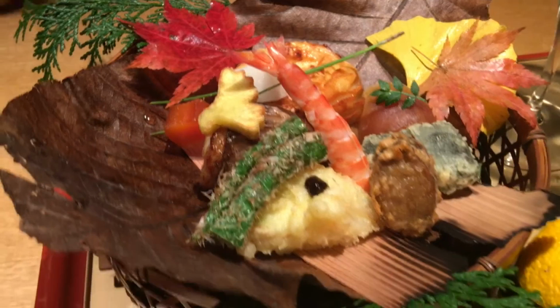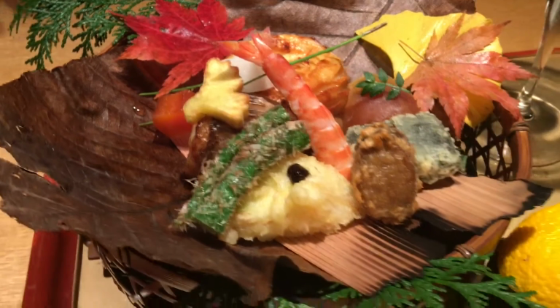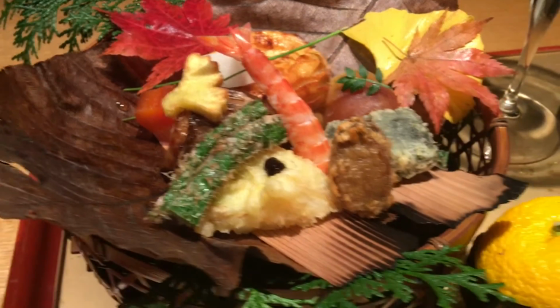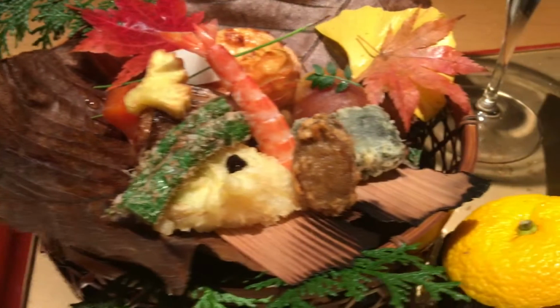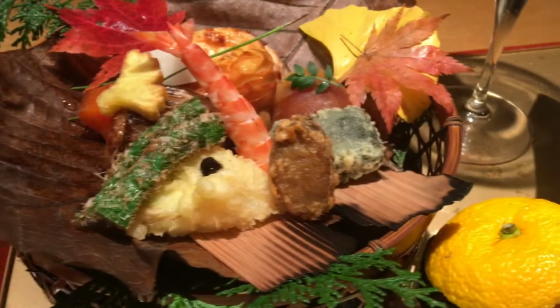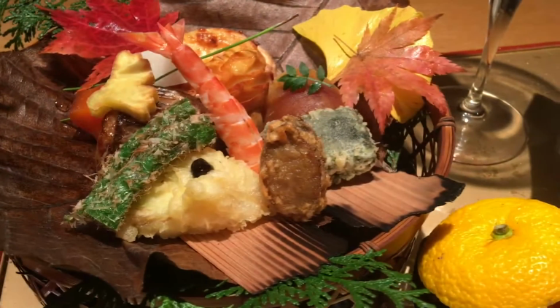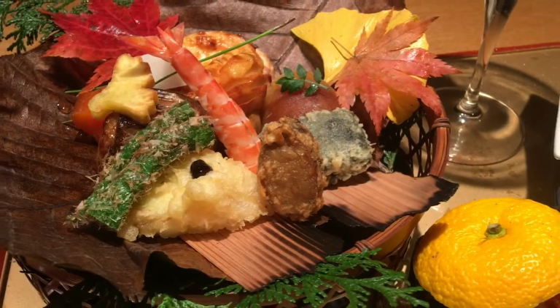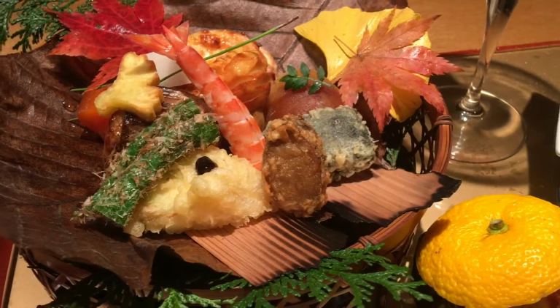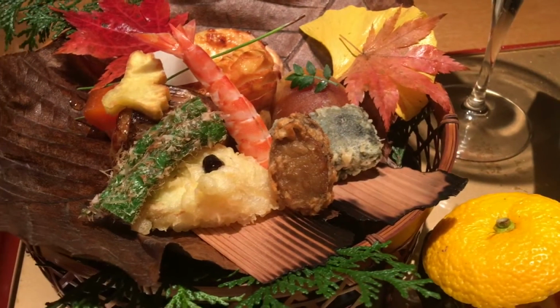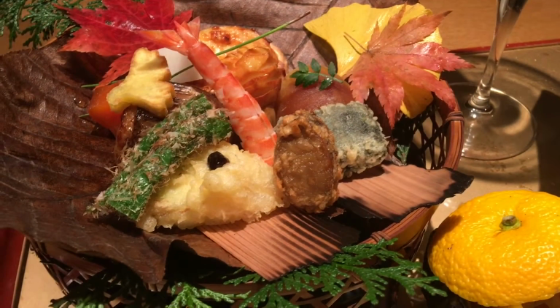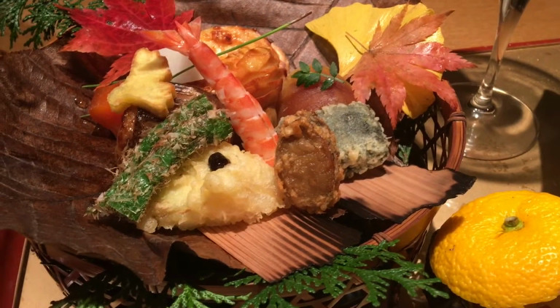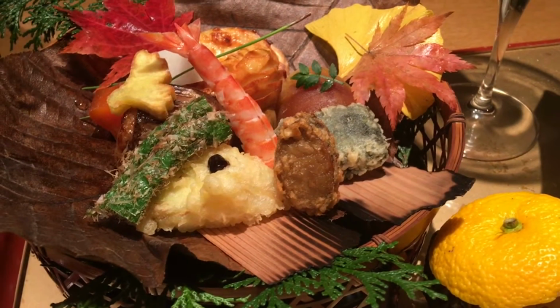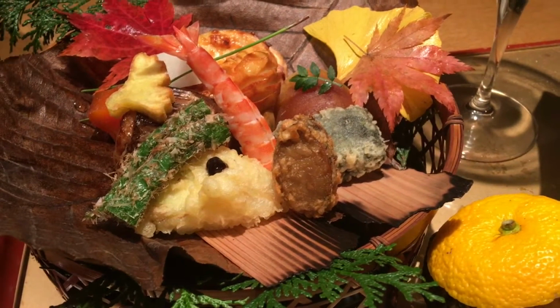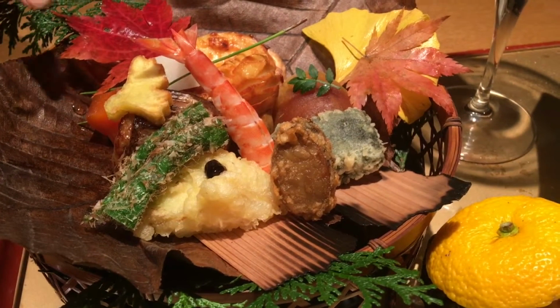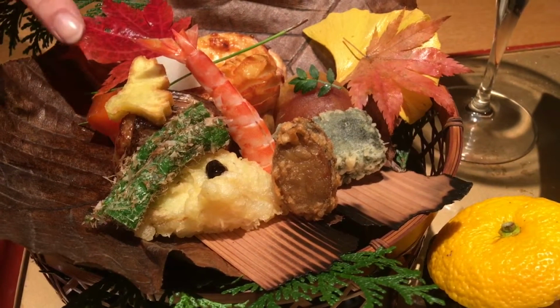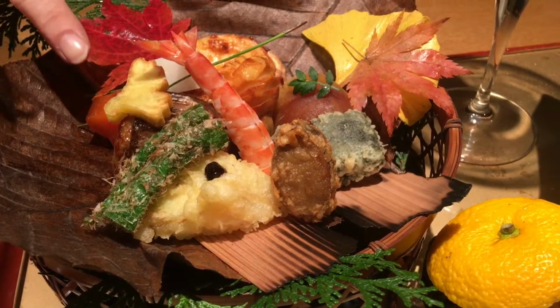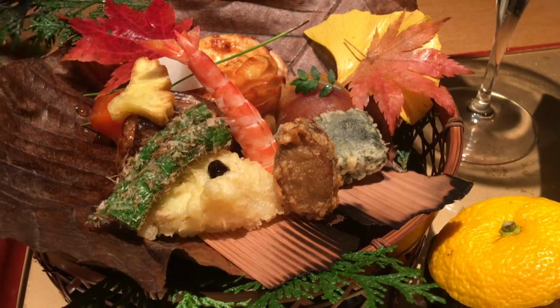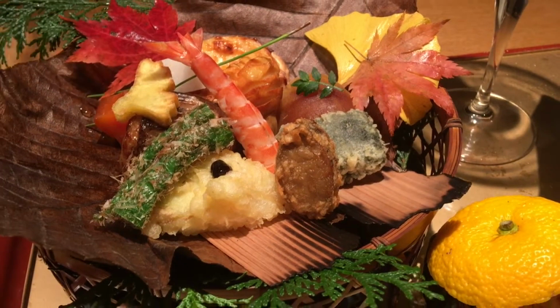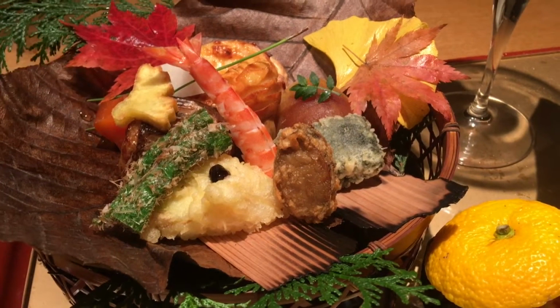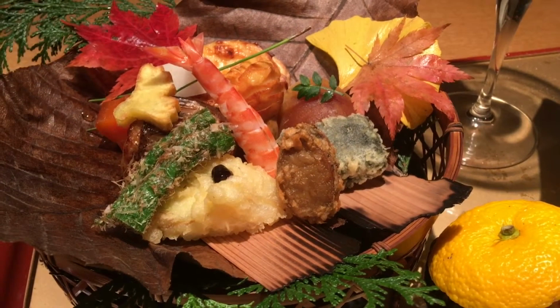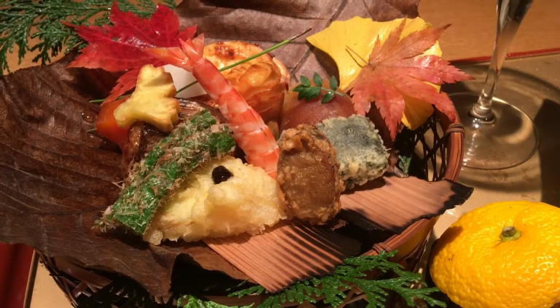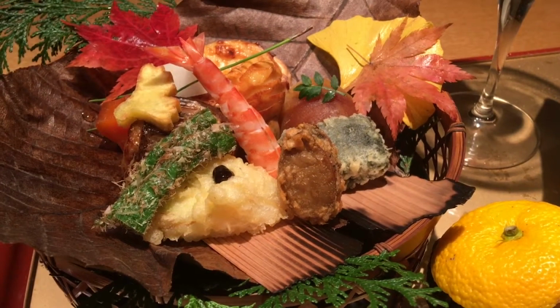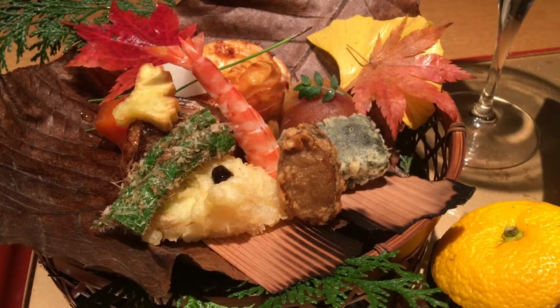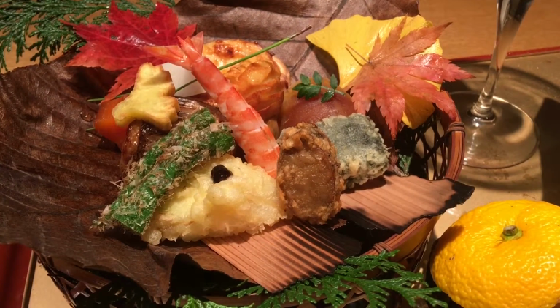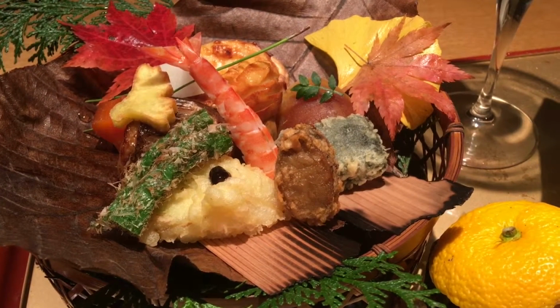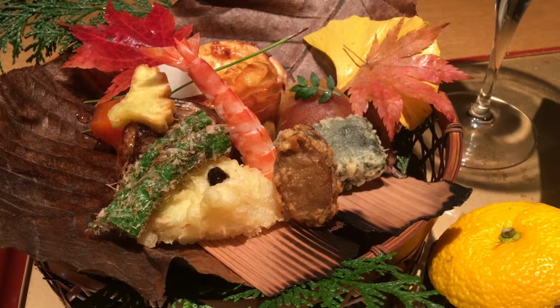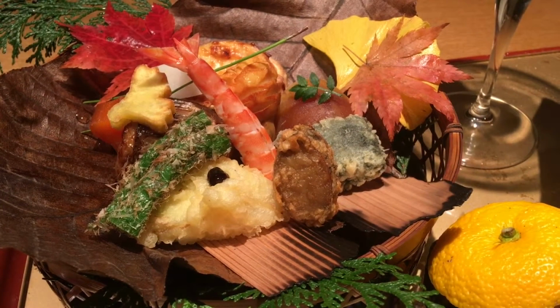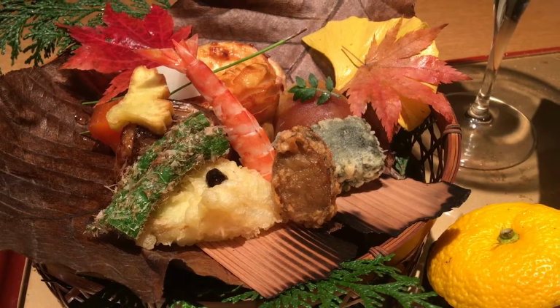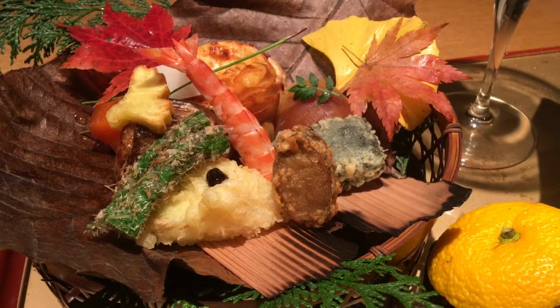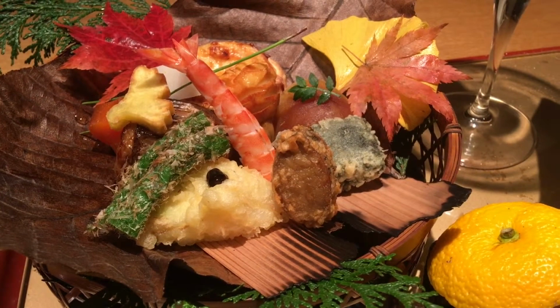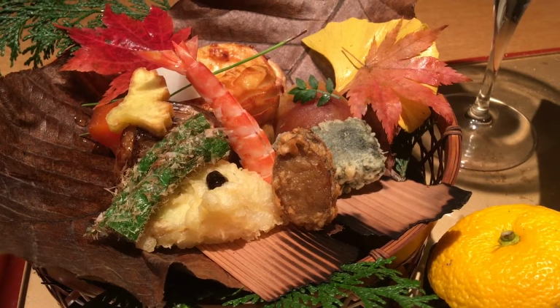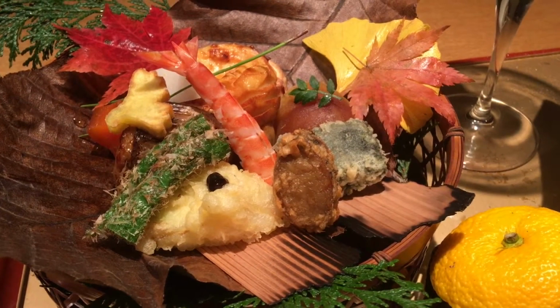Some chefs like to make it with sake. Some chefs like to make it with shochu.